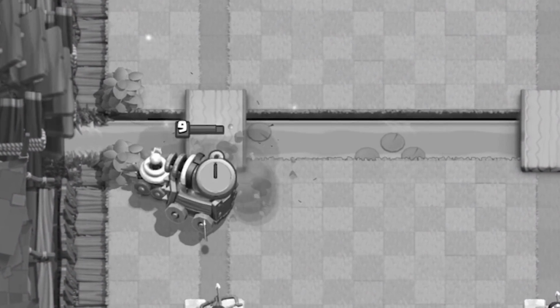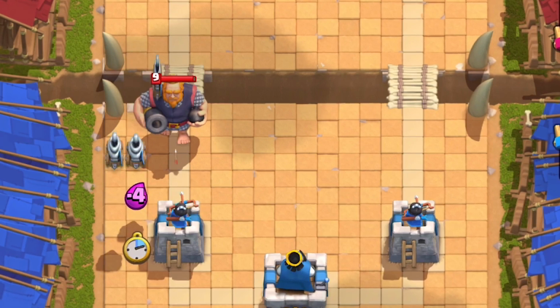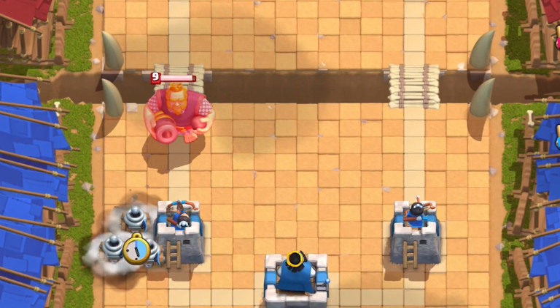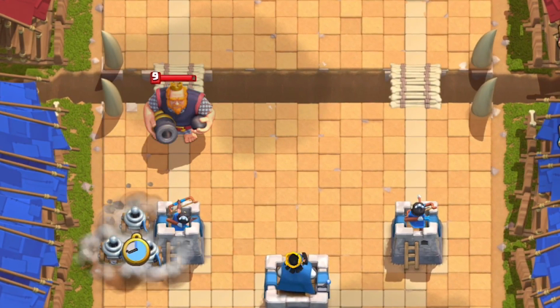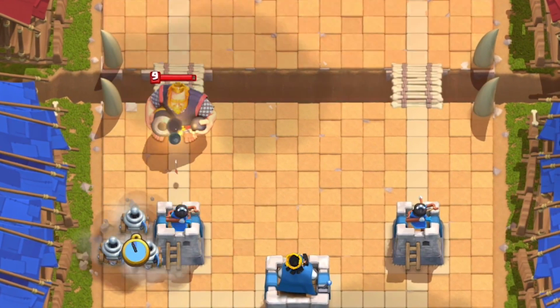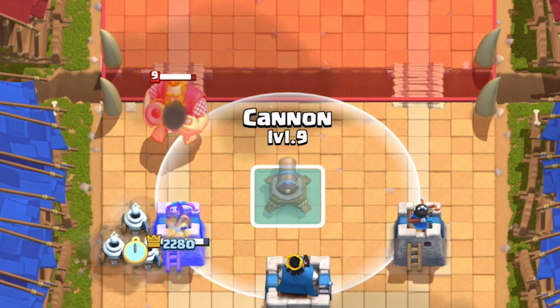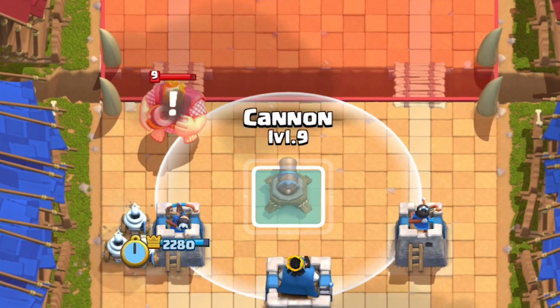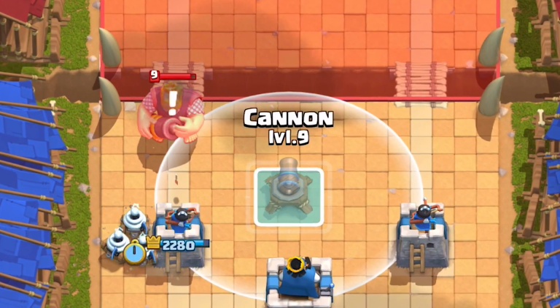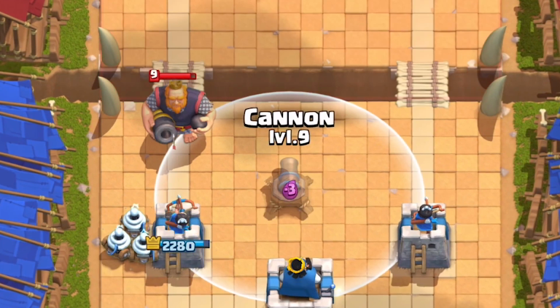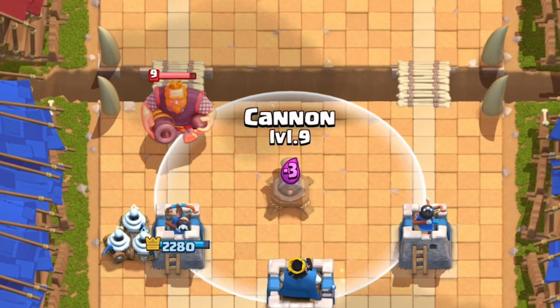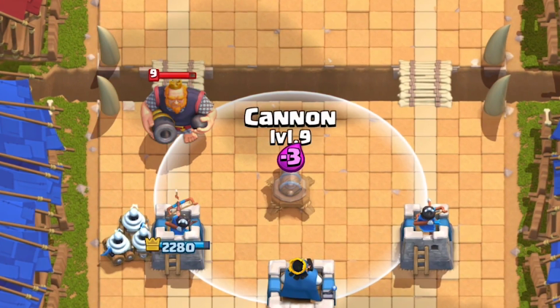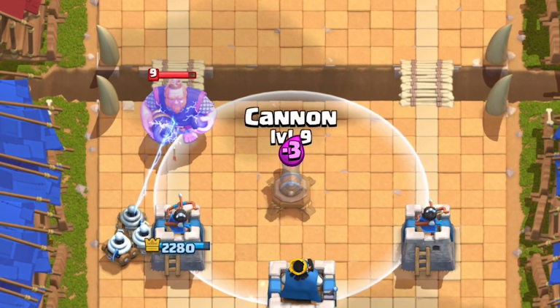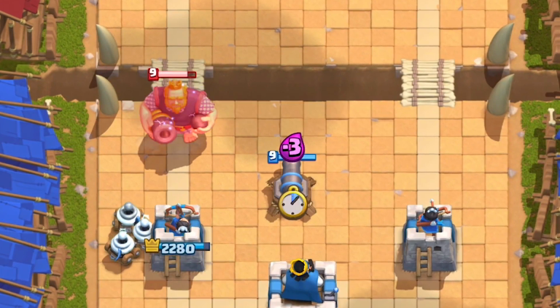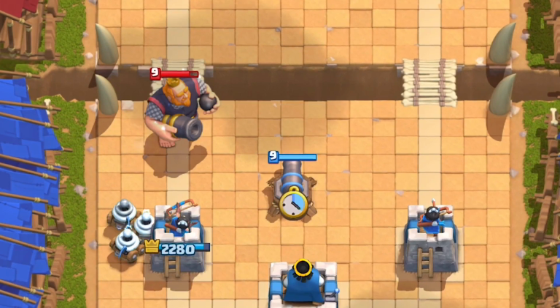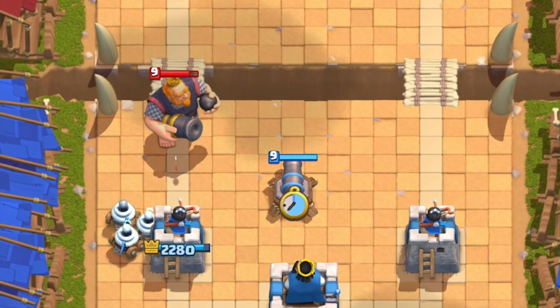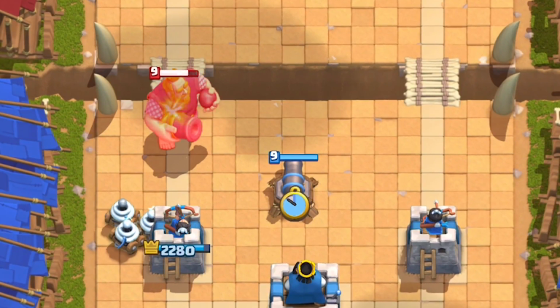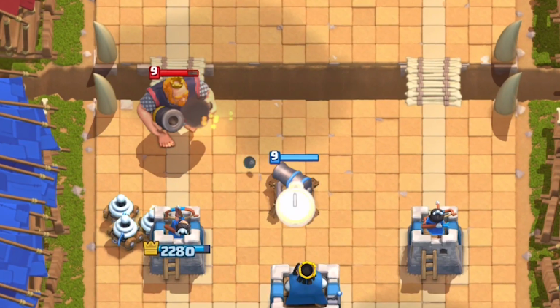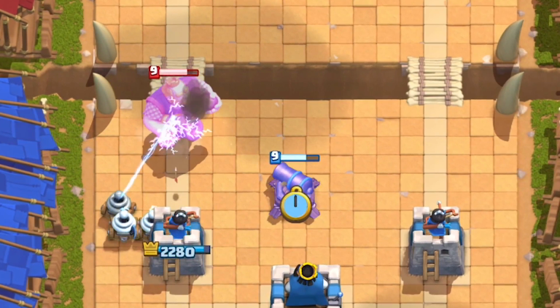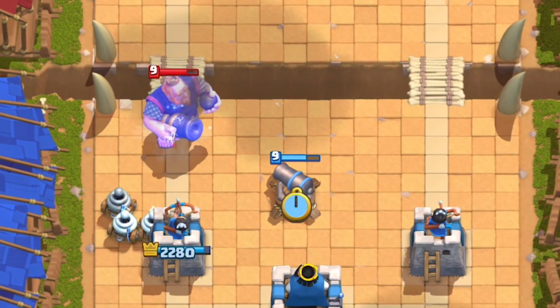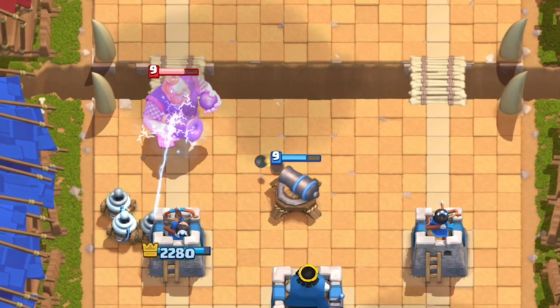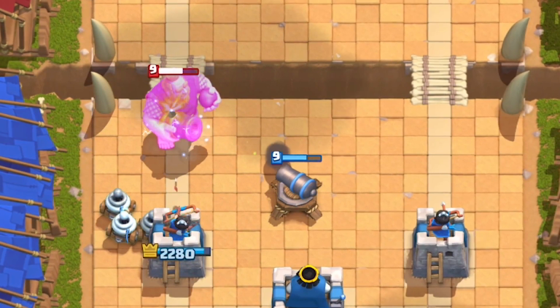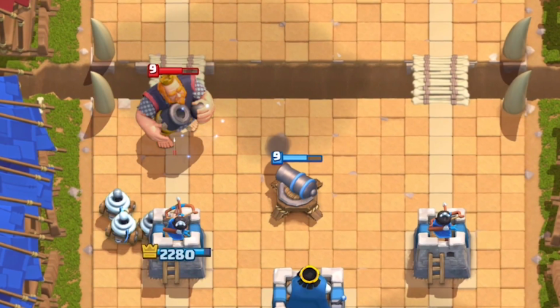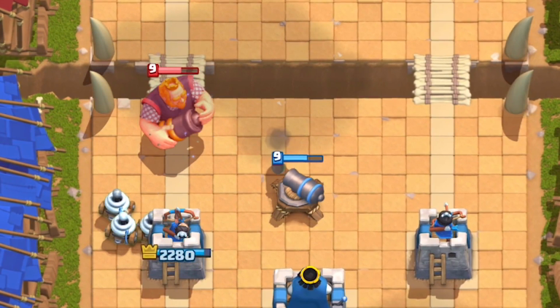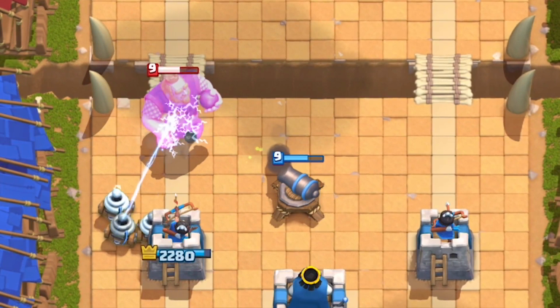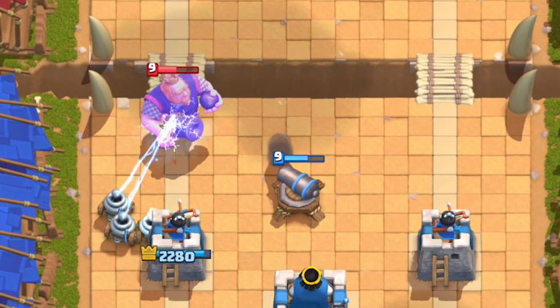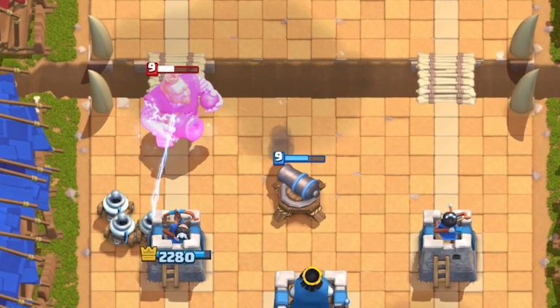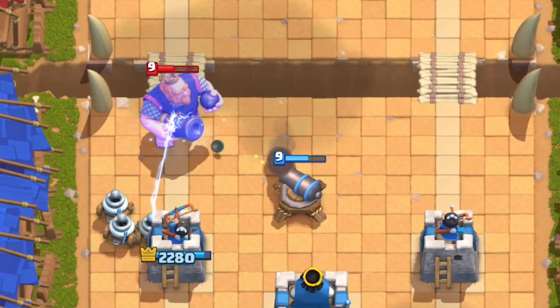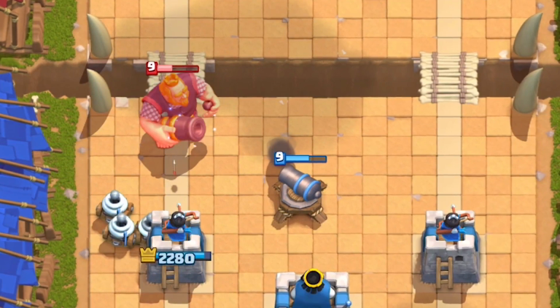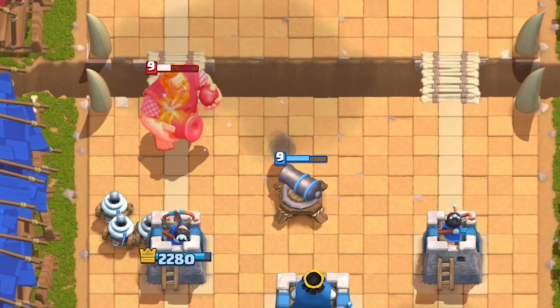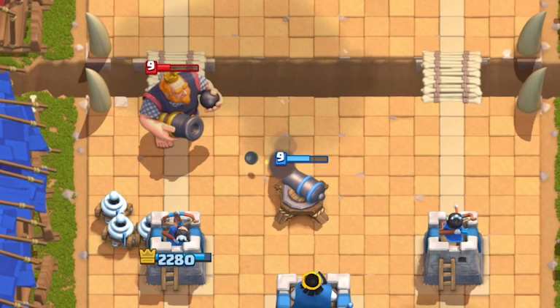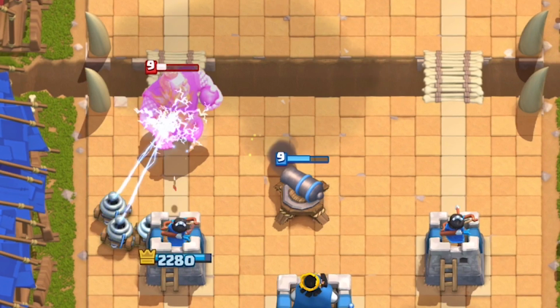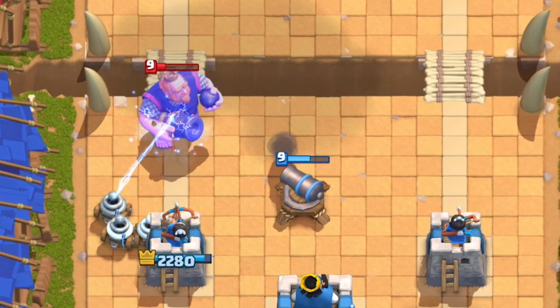Zappies stun just like the Zap does, causing enemy troops to retarget to the next closest unit and stunning them for 0.5 seconds.